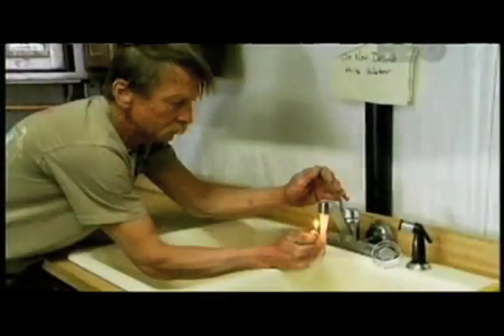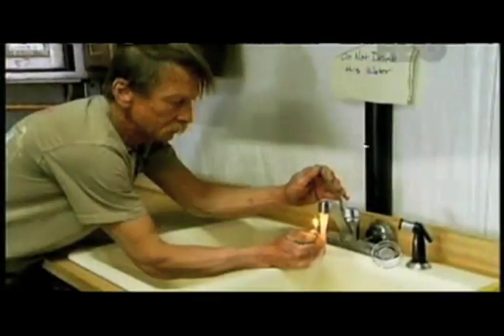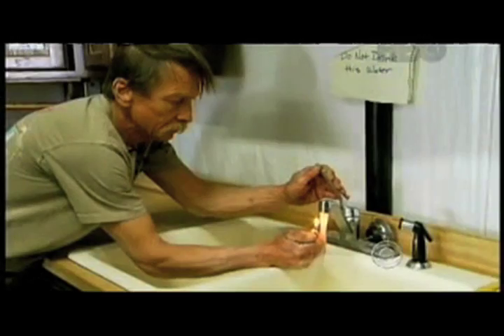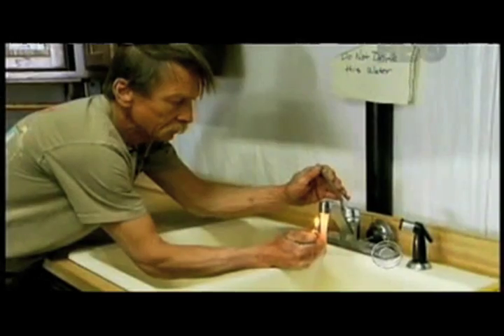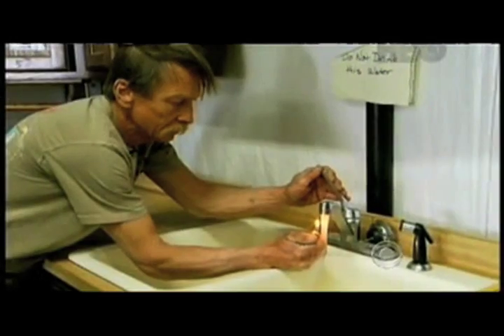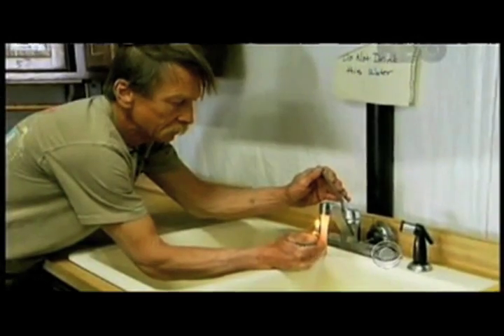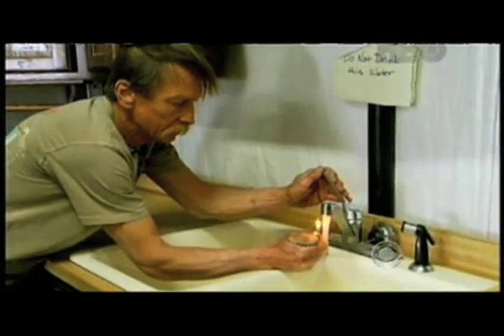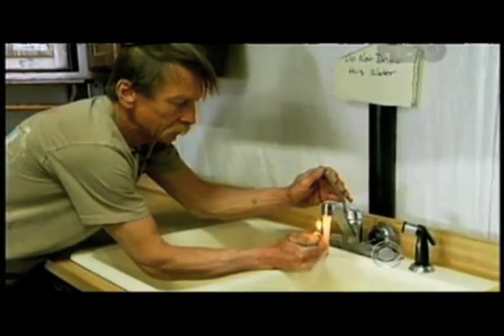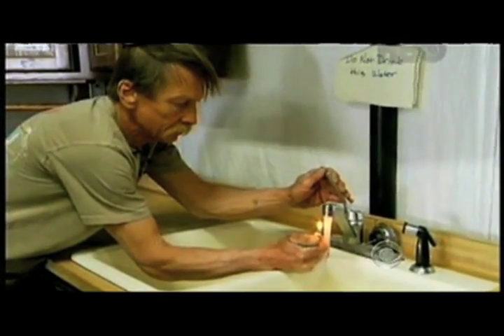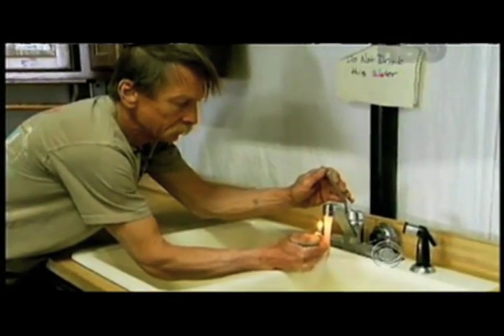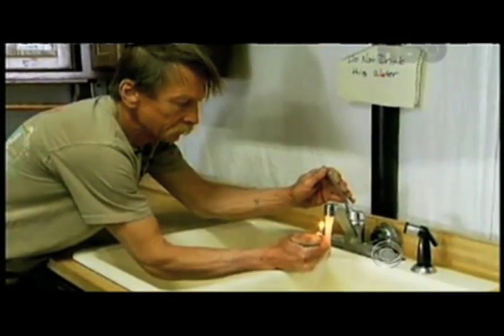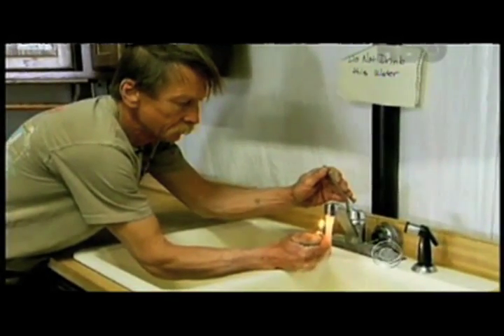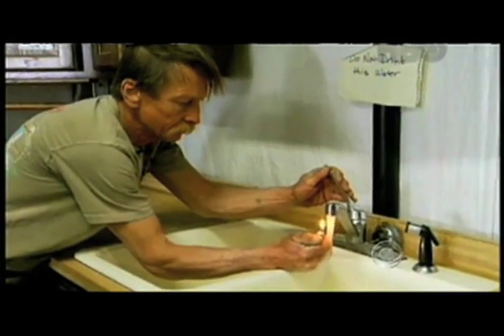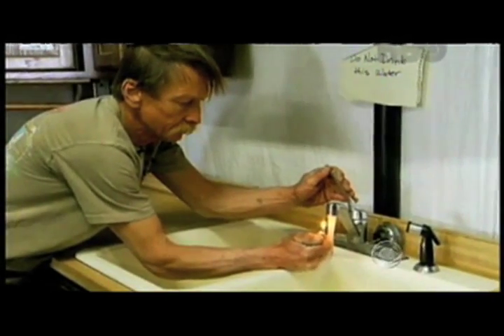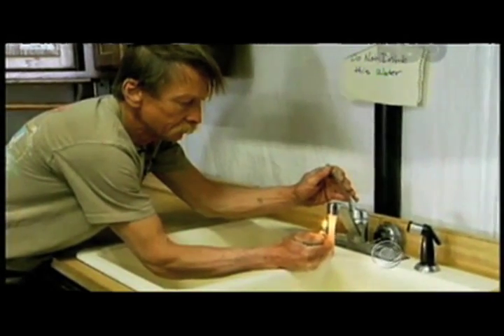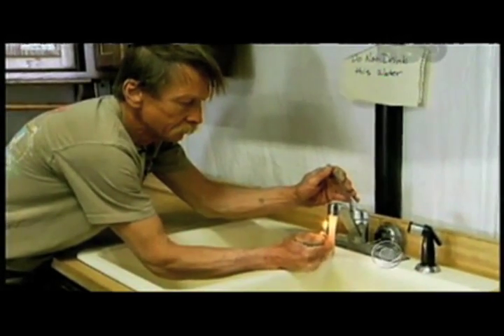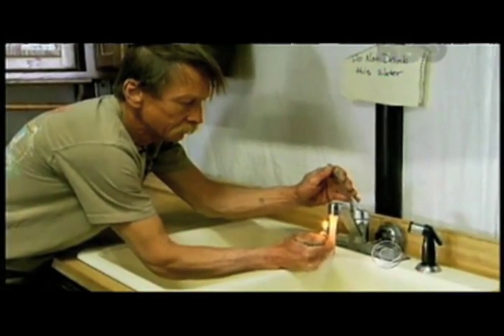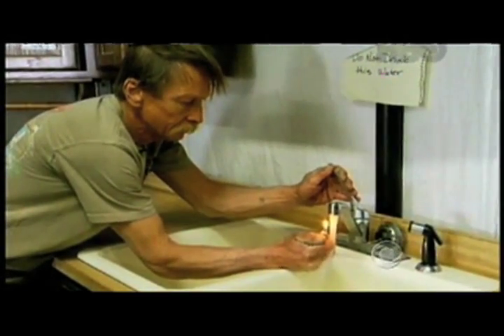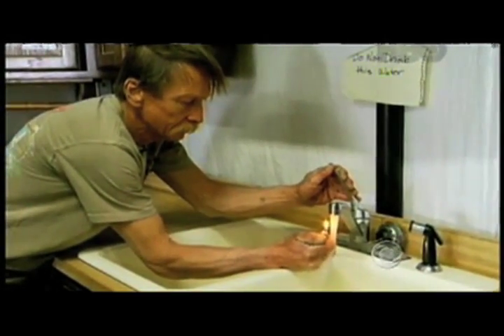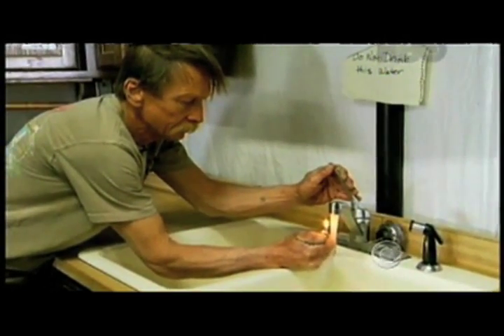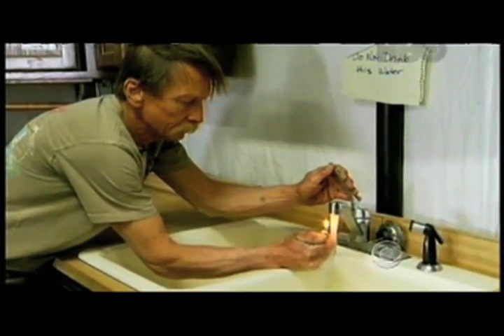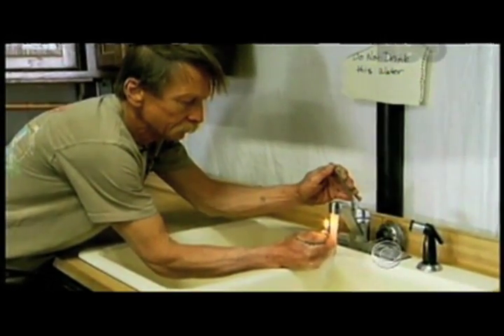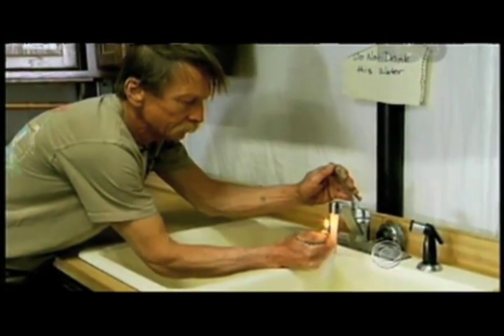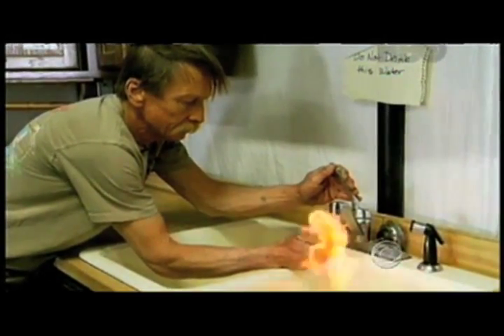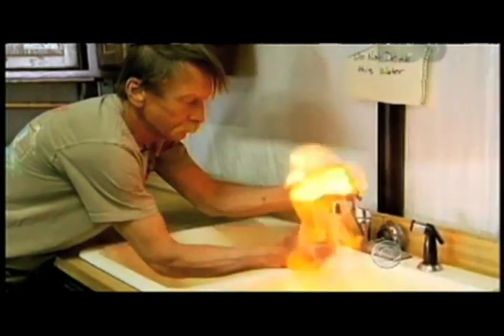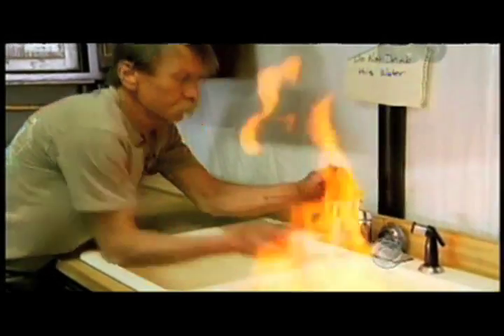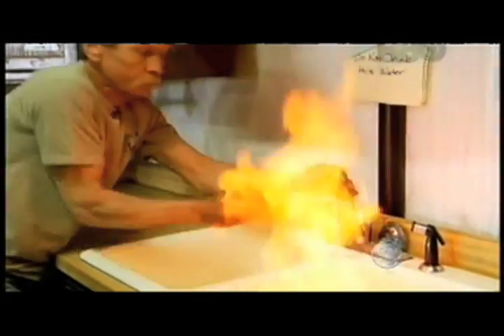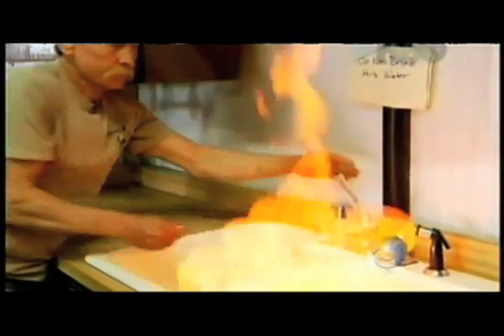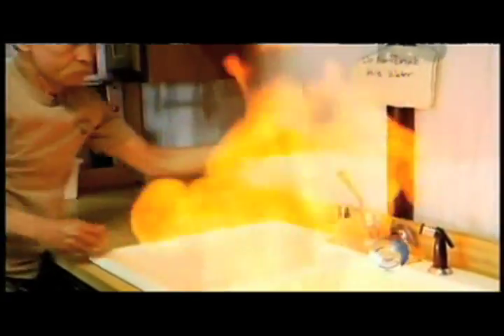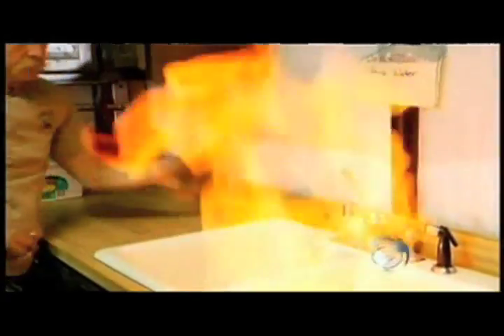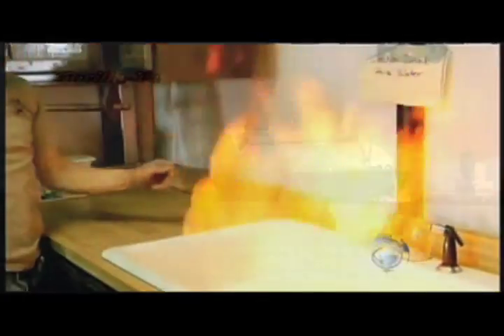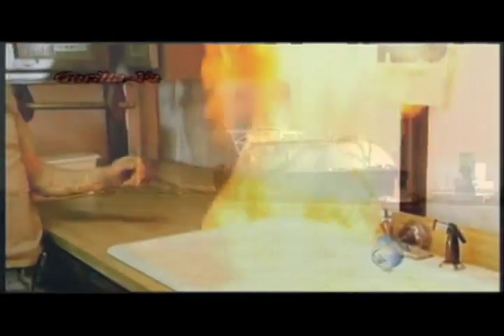And as shown in the HBO documentary Gasland, ignition can occur at the kitchen sink.